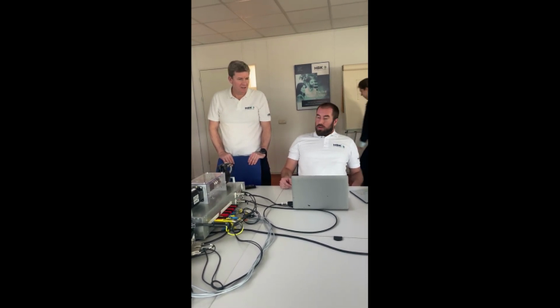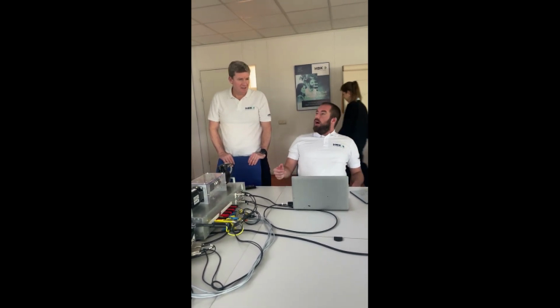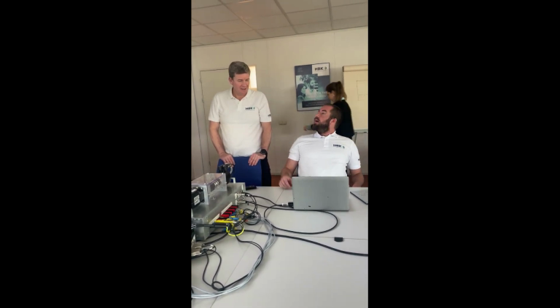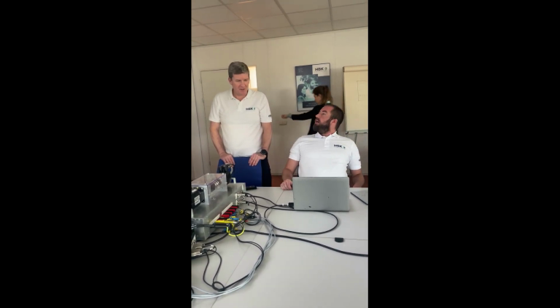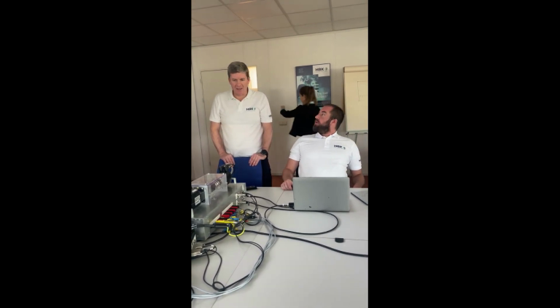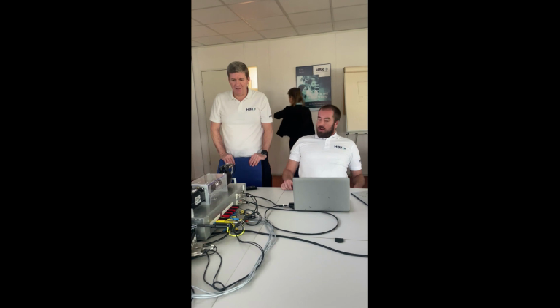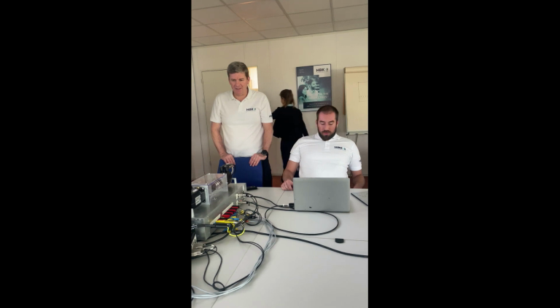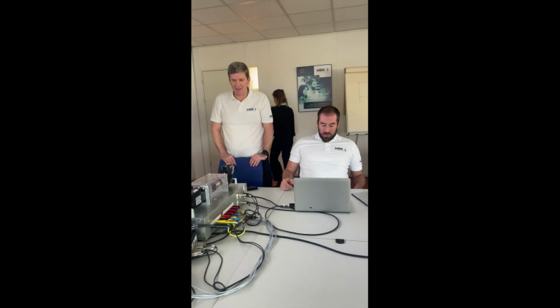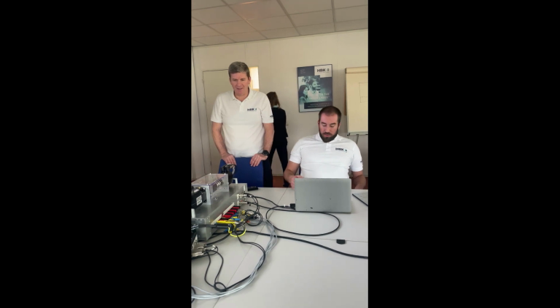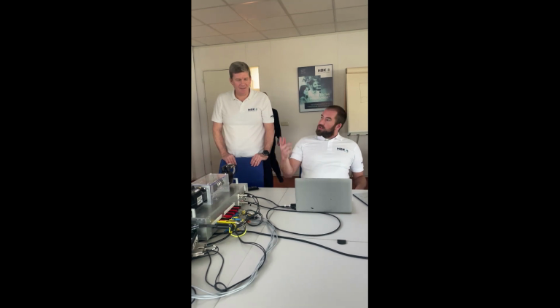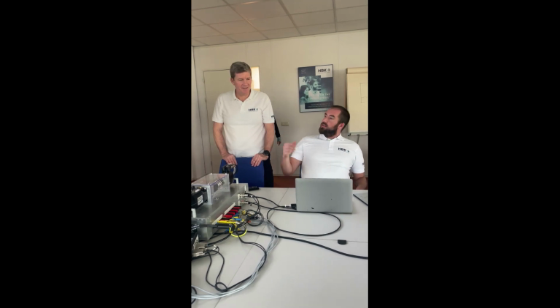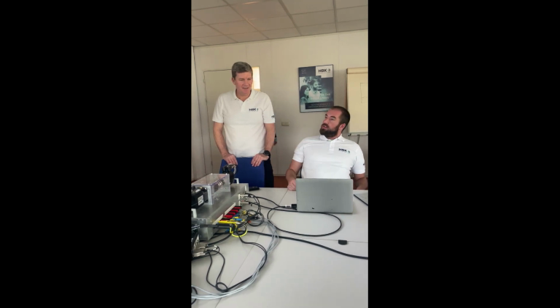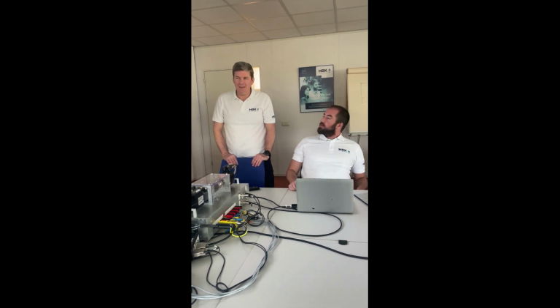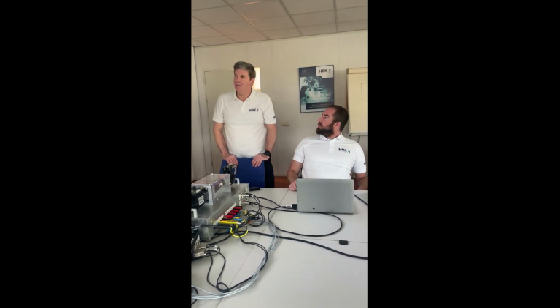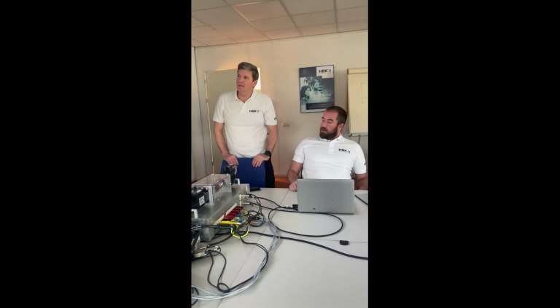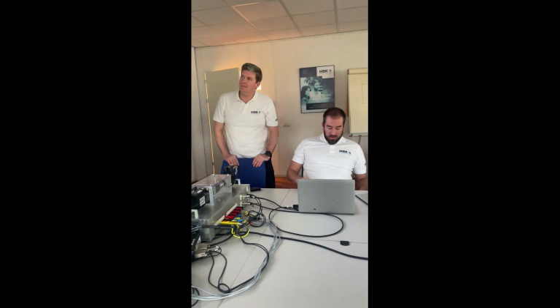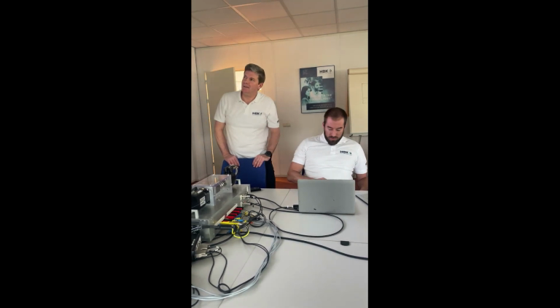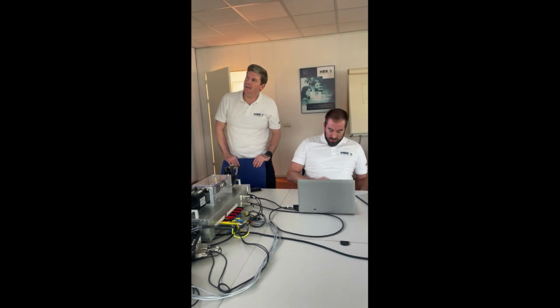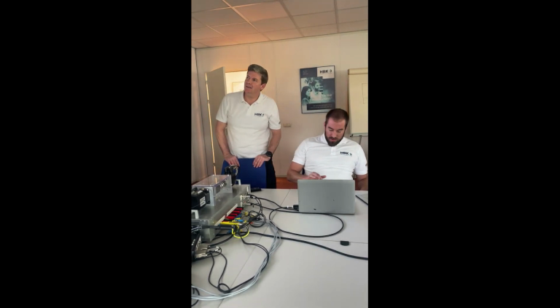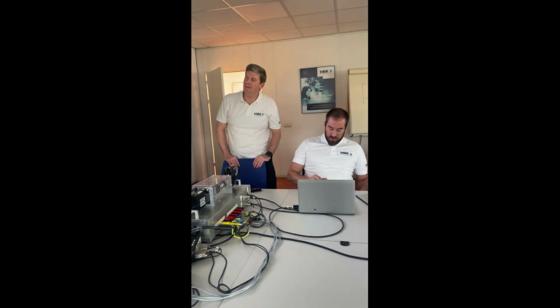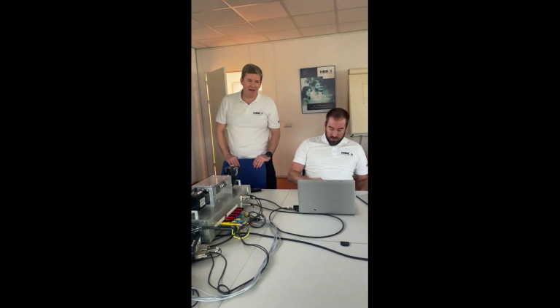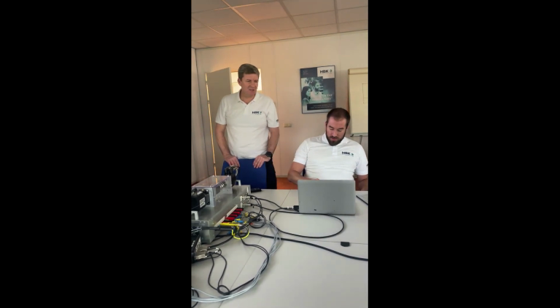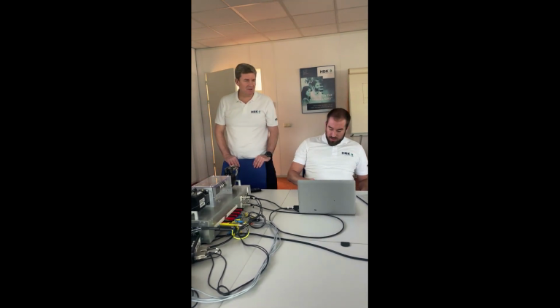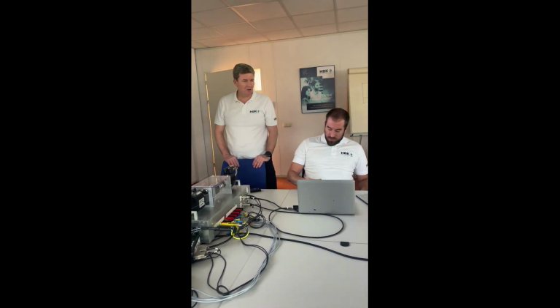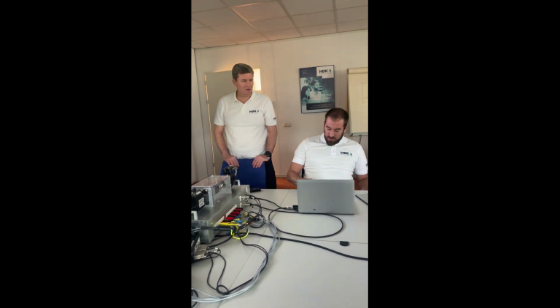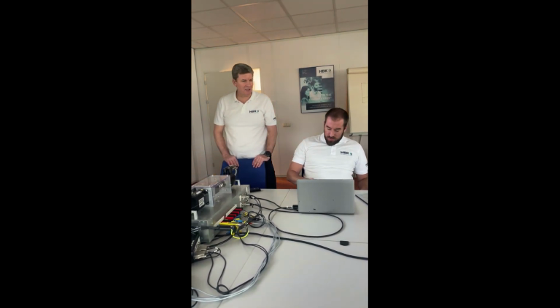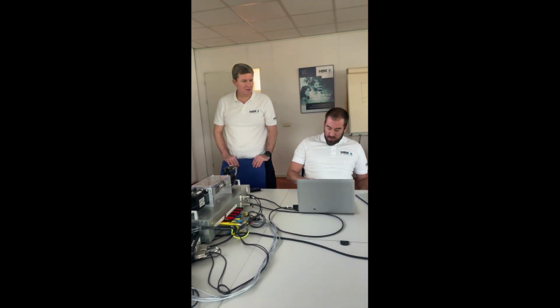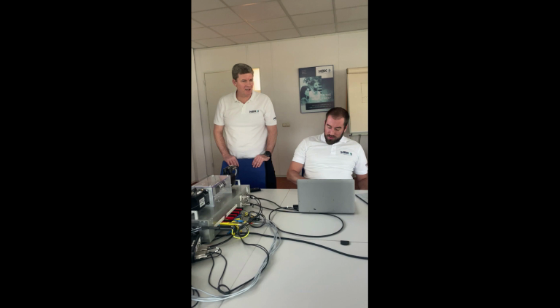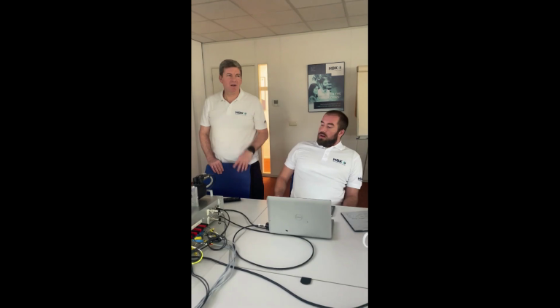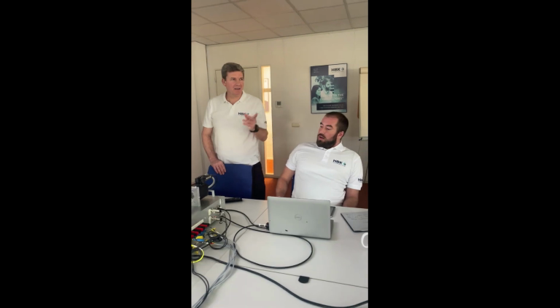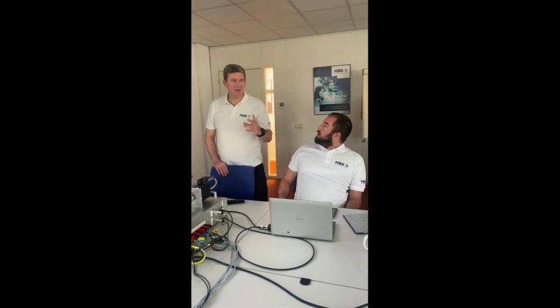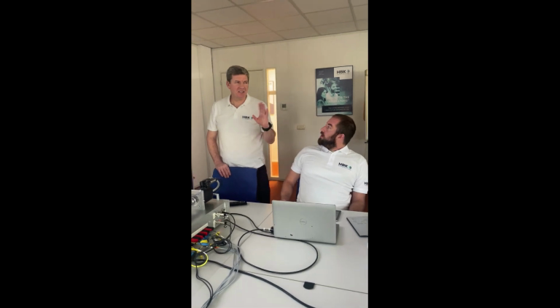Well, yeah, let's do it. We just did an efficiency map. You want to see it? I want to see some data or something. Anyway, I have another meeting — well, this is more important.